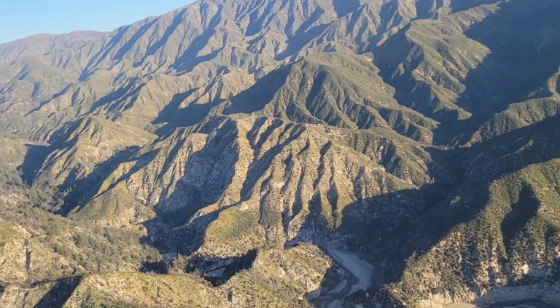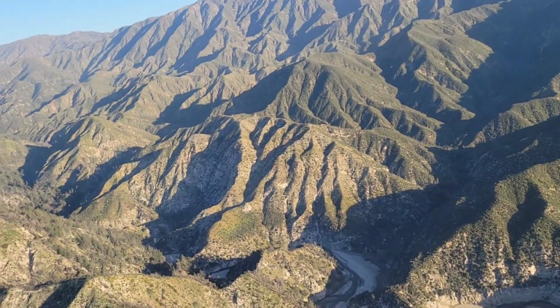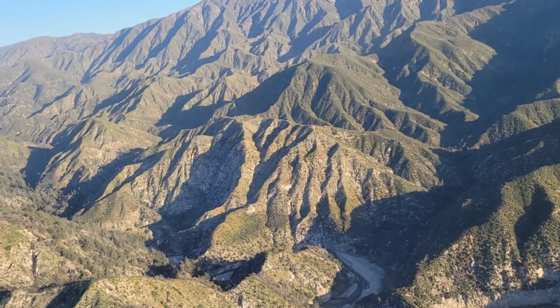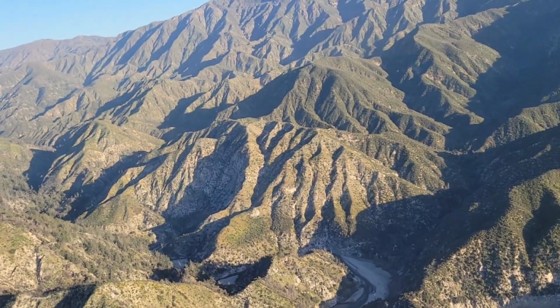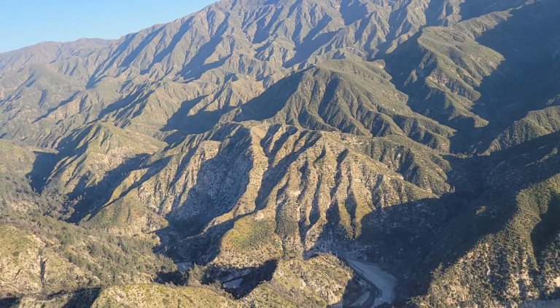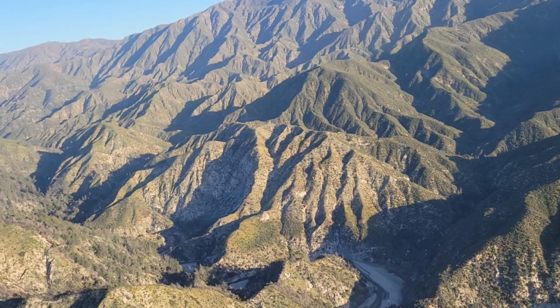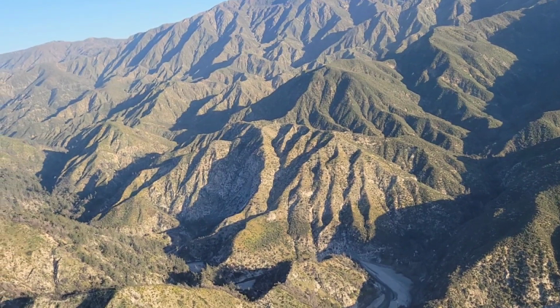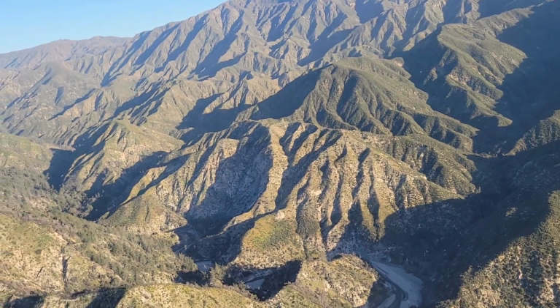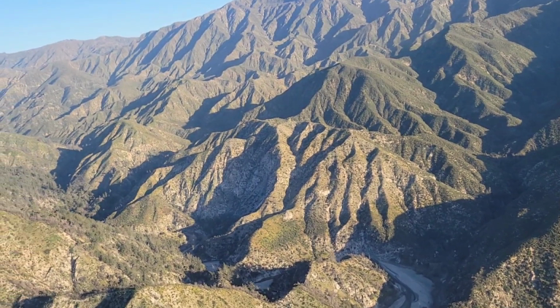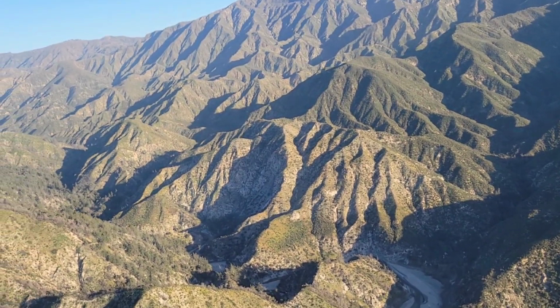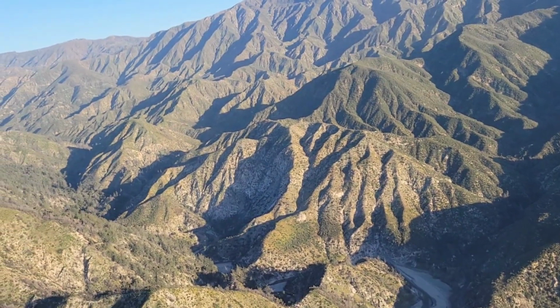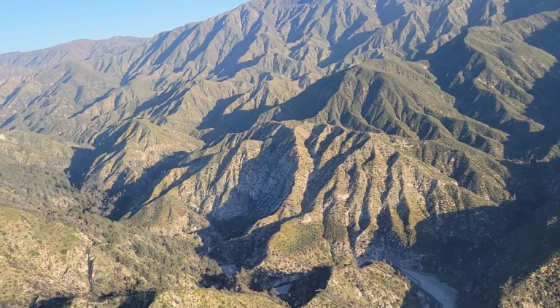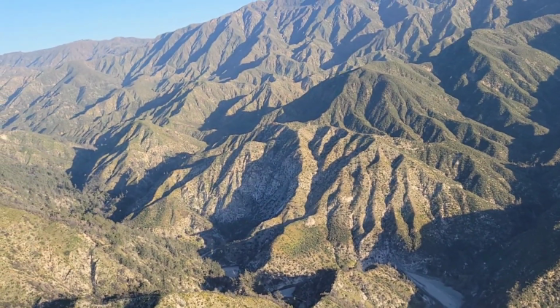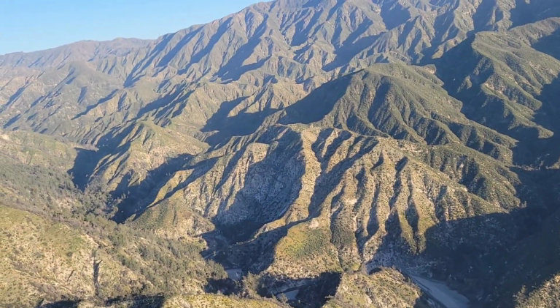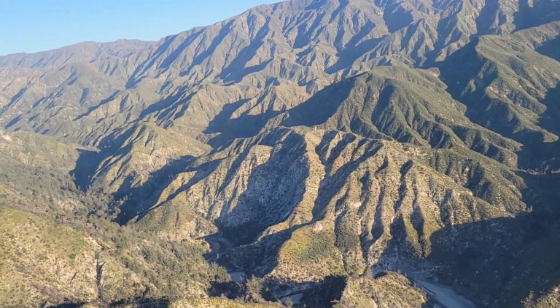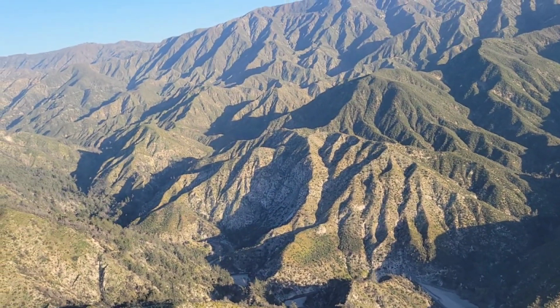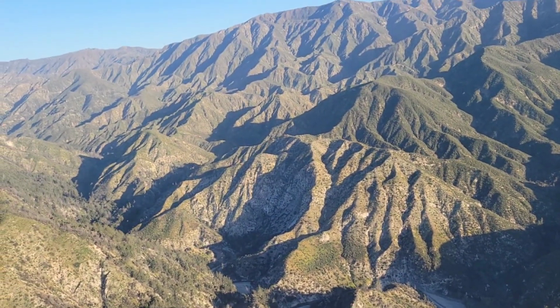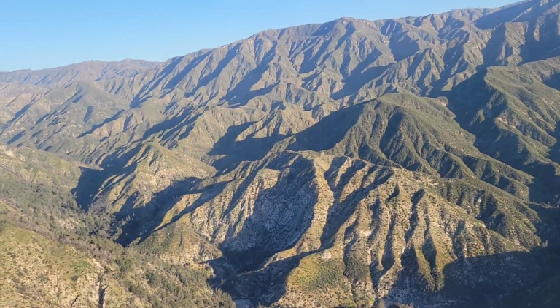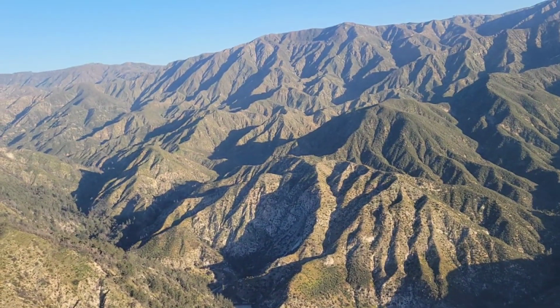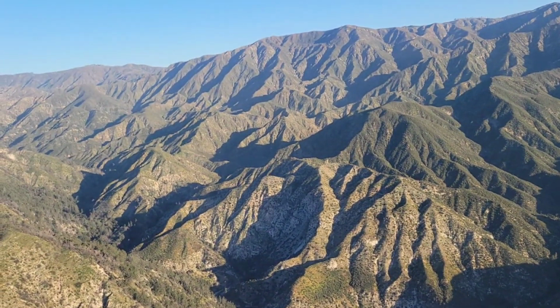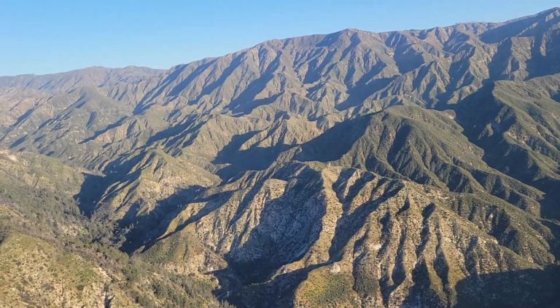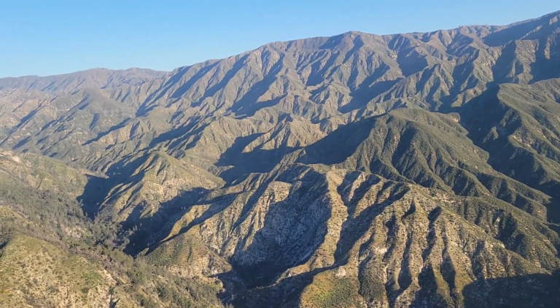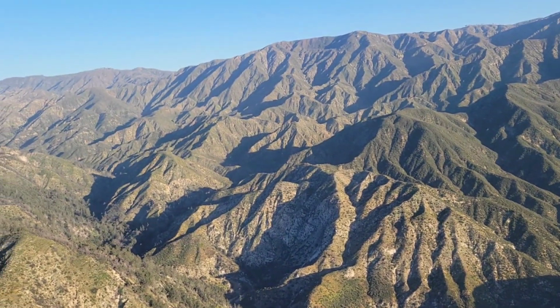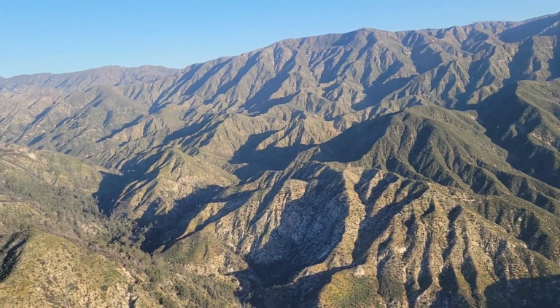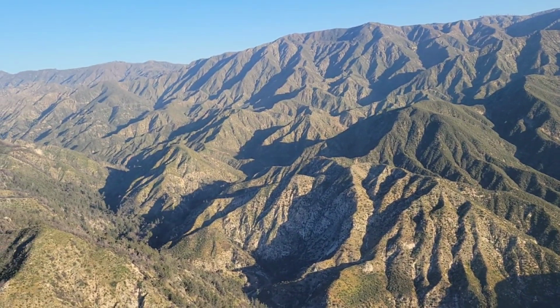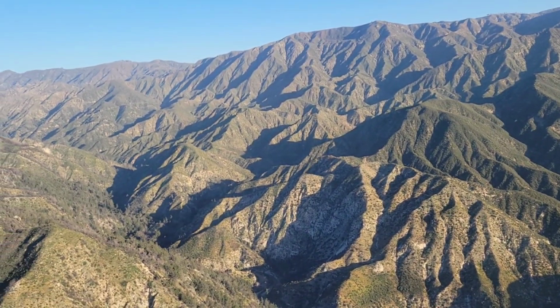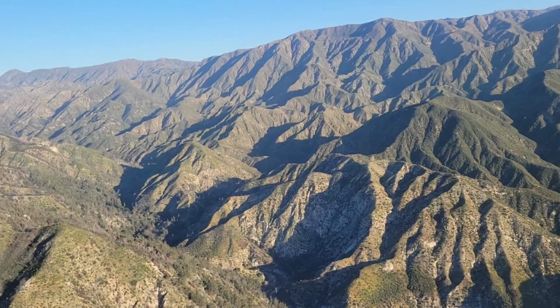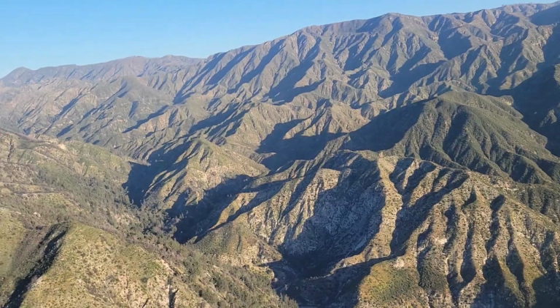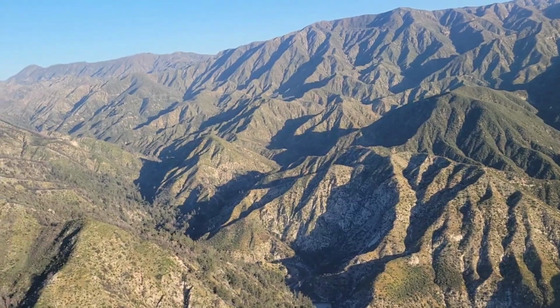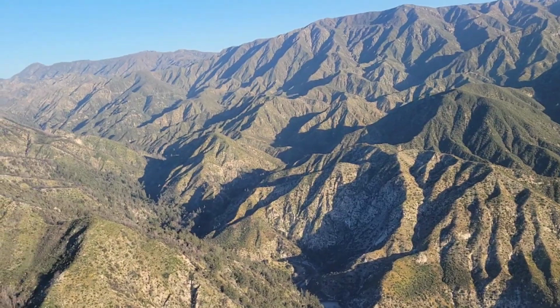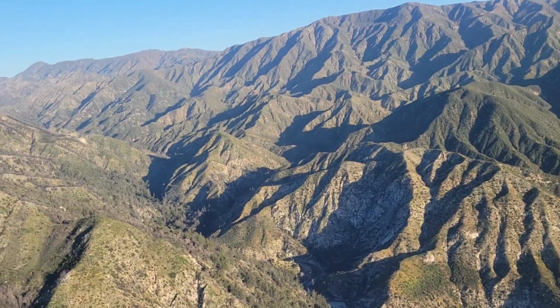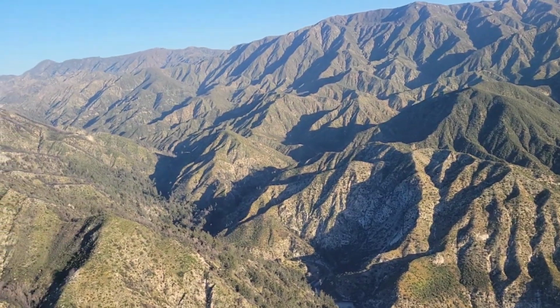Just checking it out real quick and giving you a peek at what it looks like. It's really cool. I'm John with Flying Journalism. We'll see you next time. Thanks for watching.